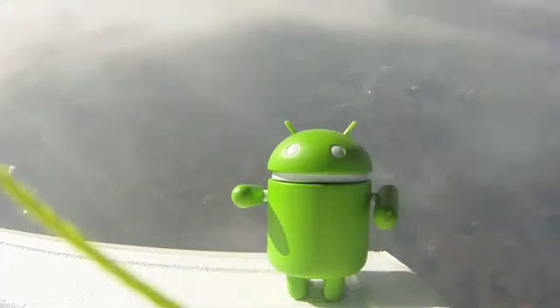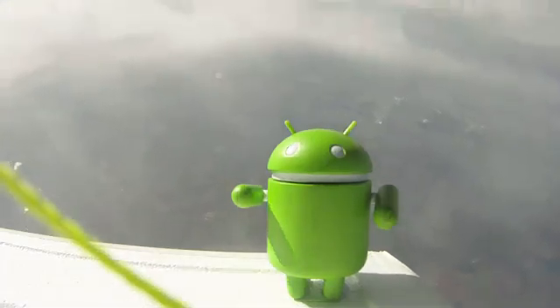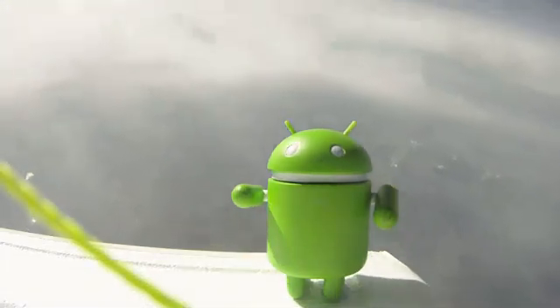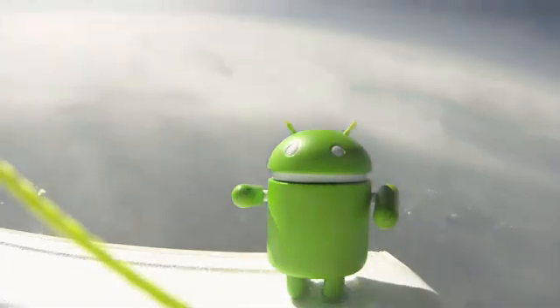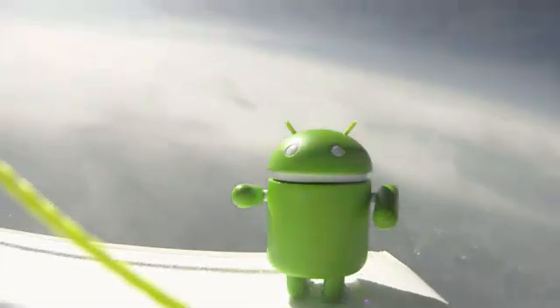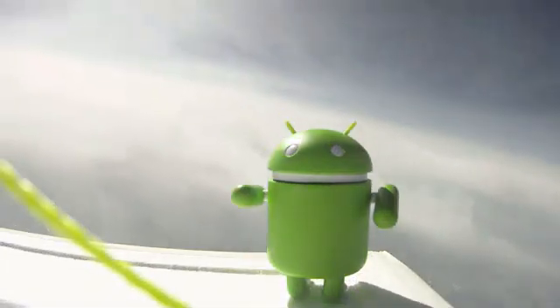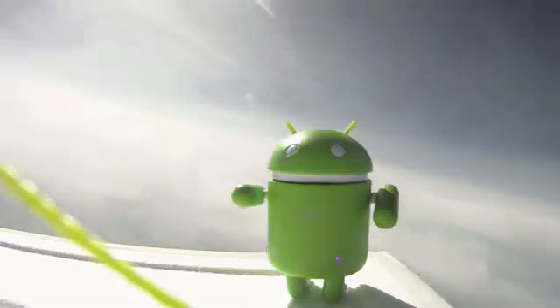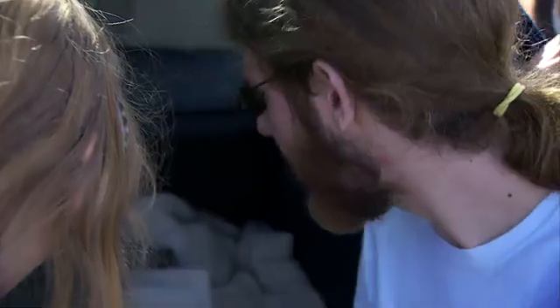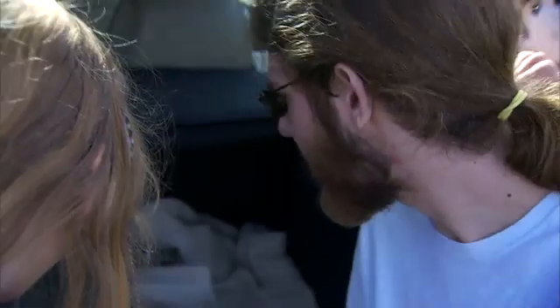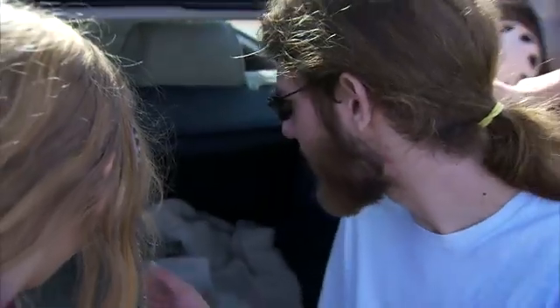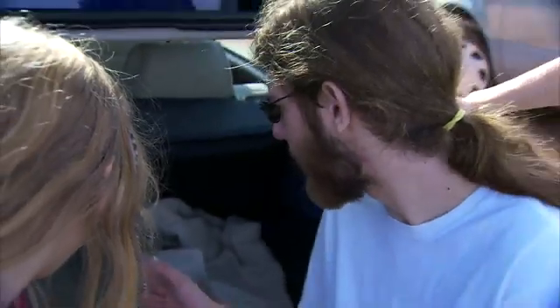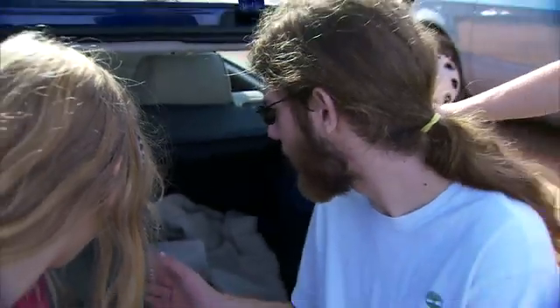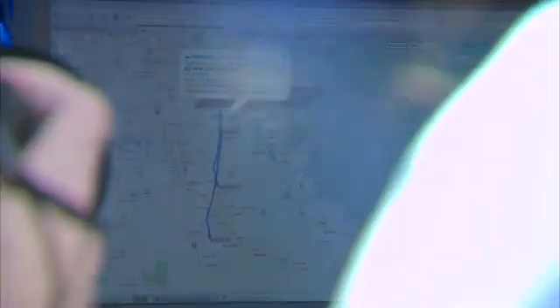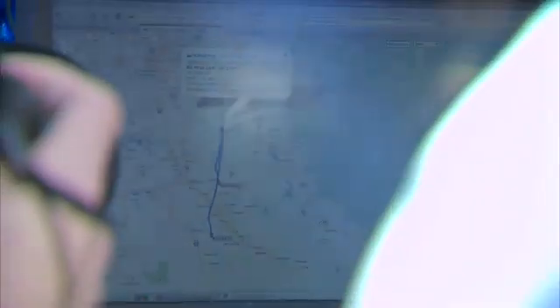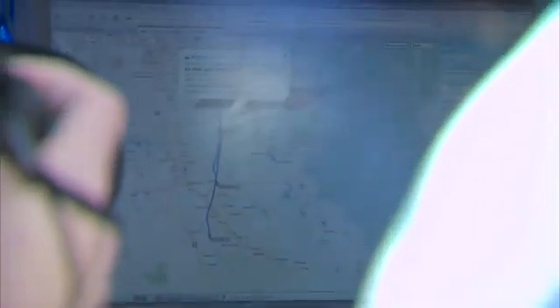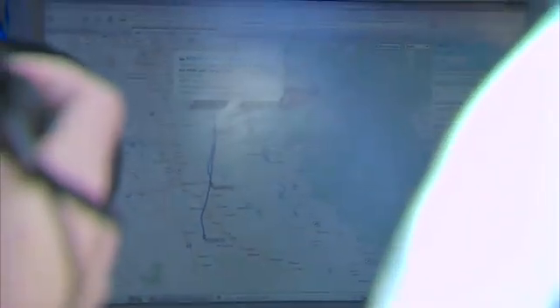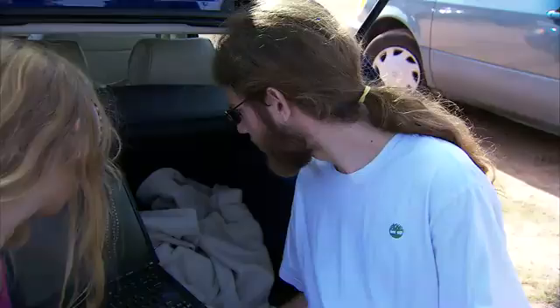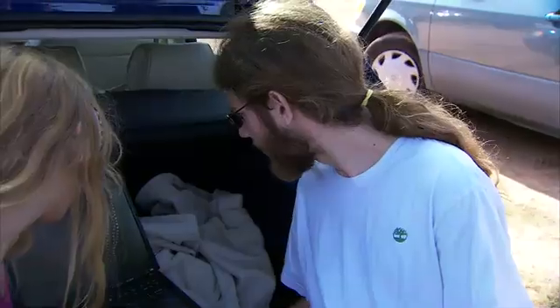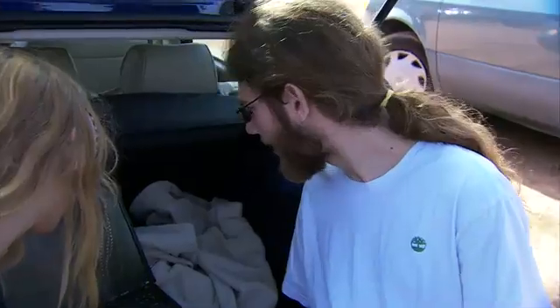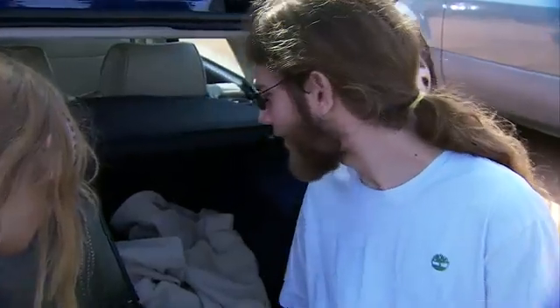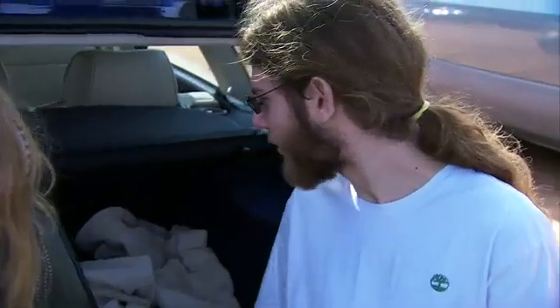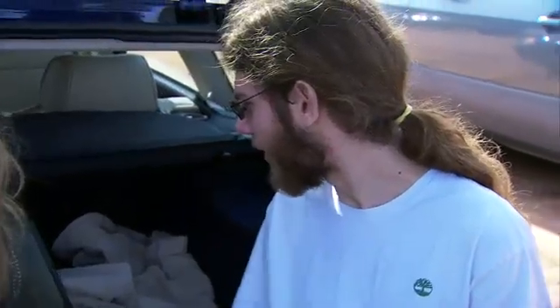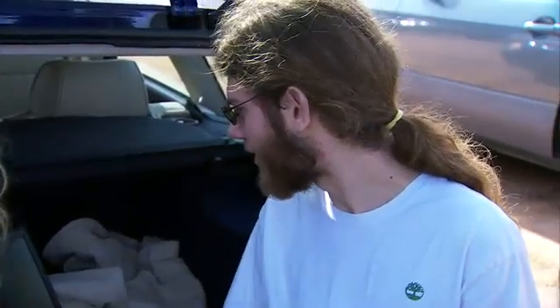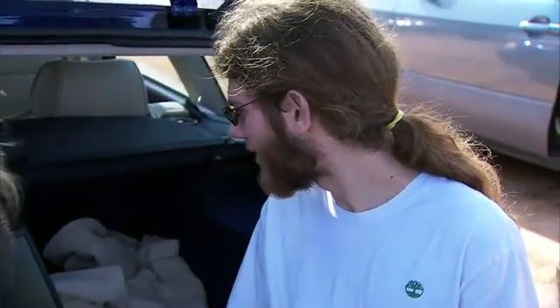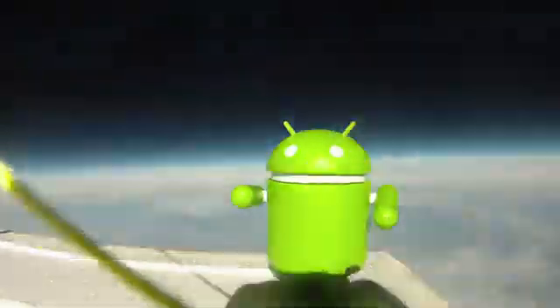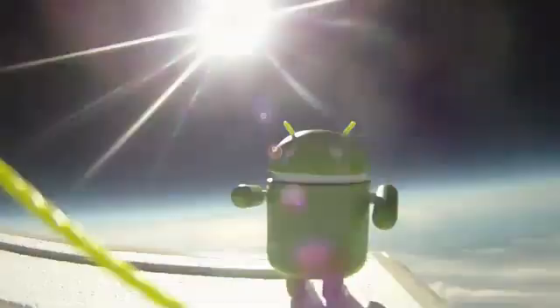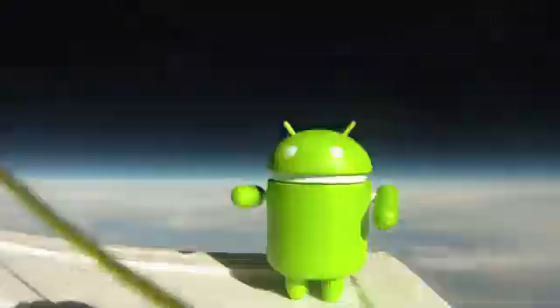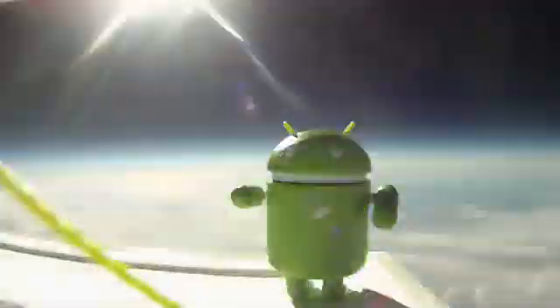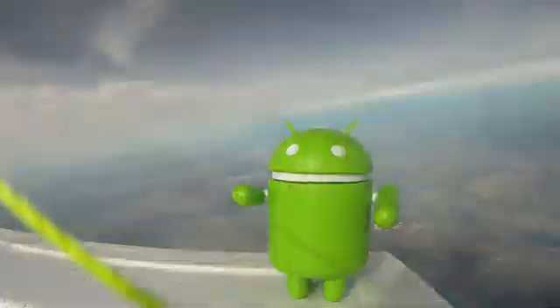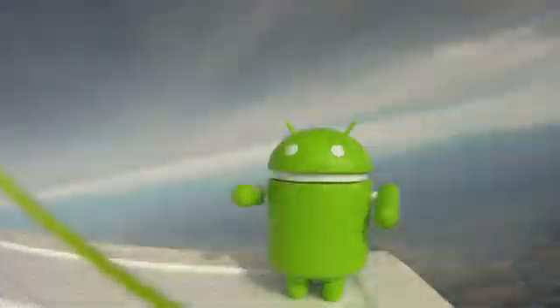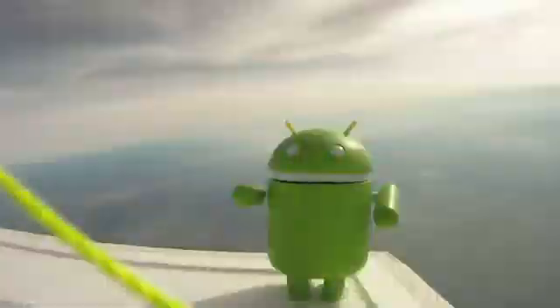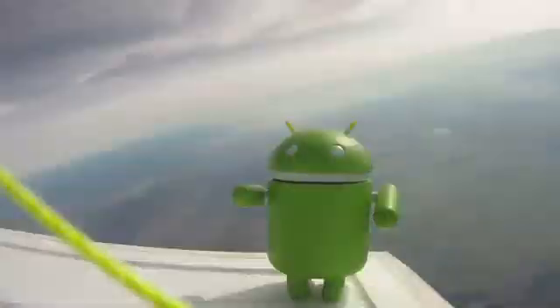How high is the phone right now? 96,000 feet. 98,000 feet. I'll be so upset if we don't get to 100.